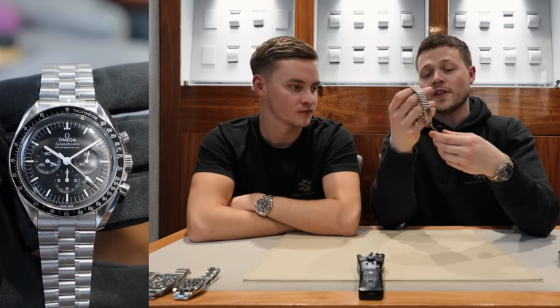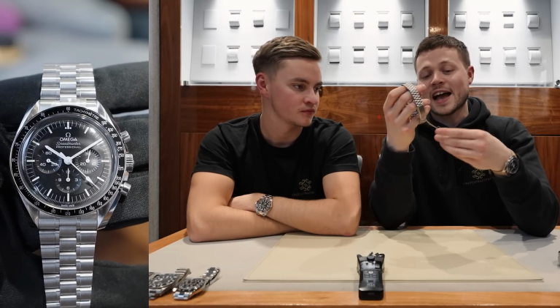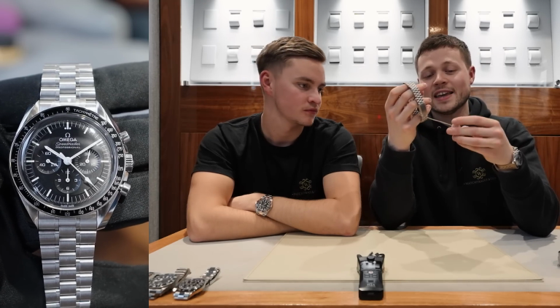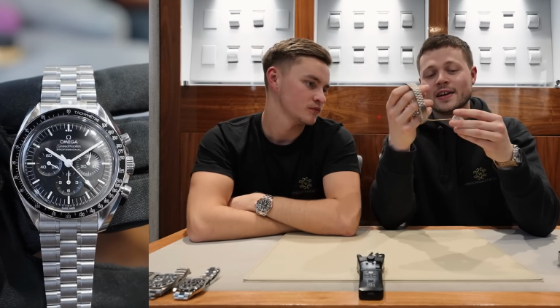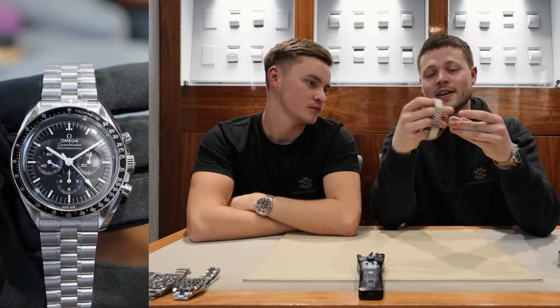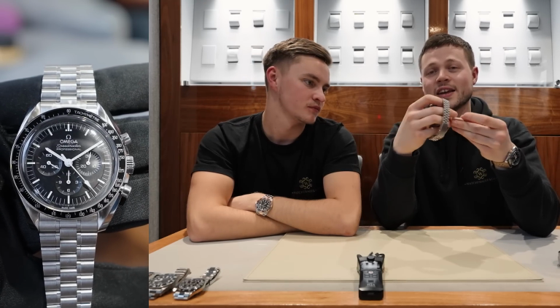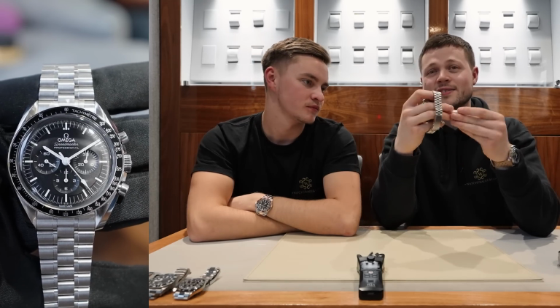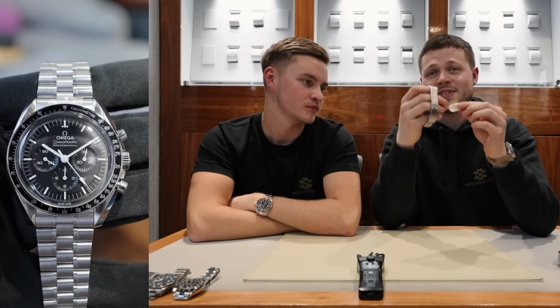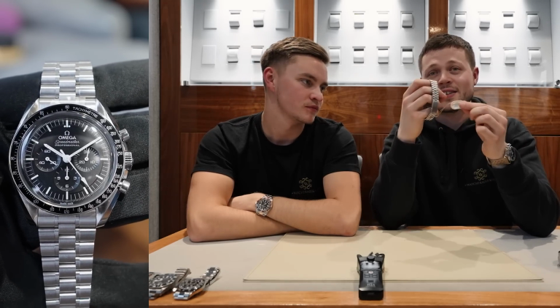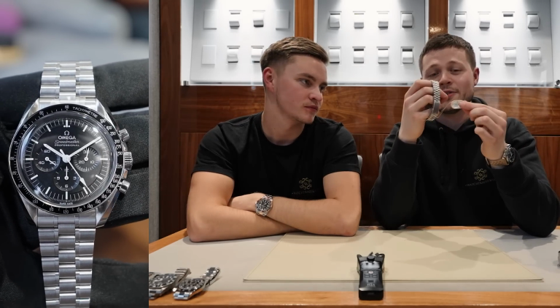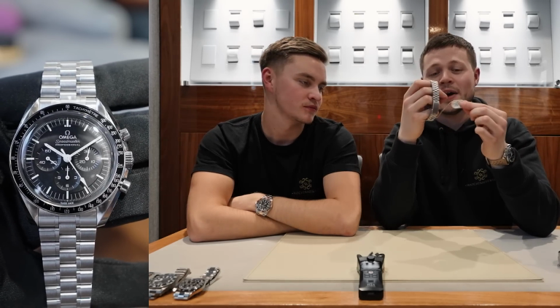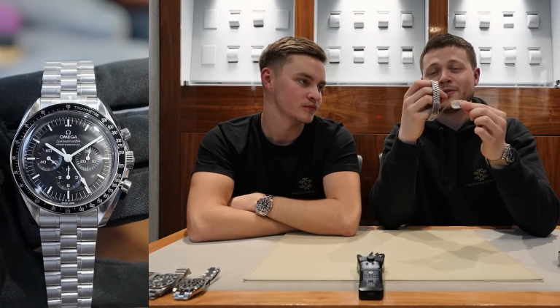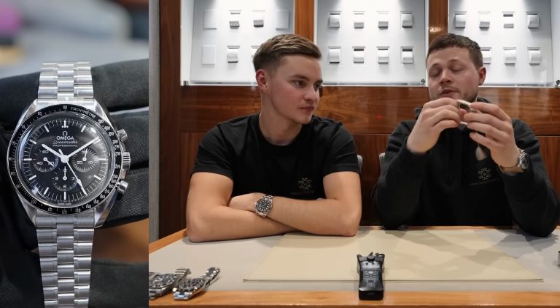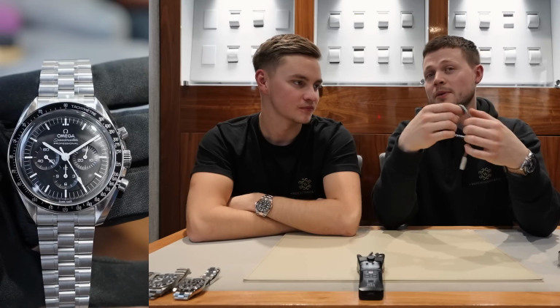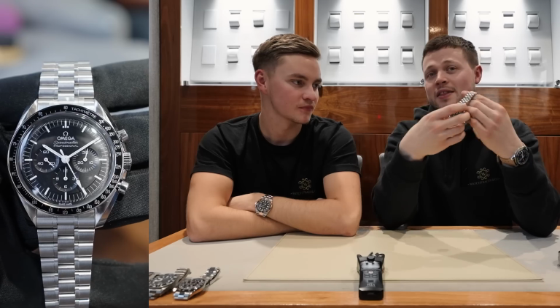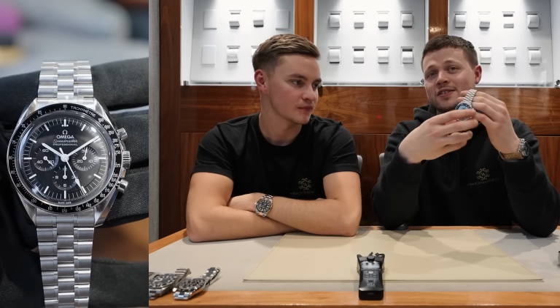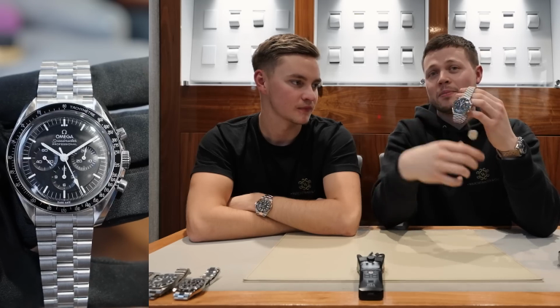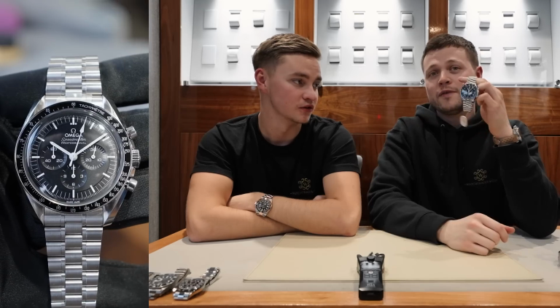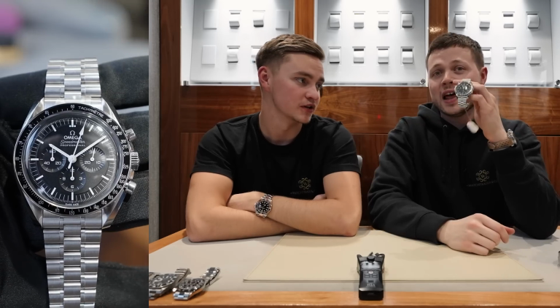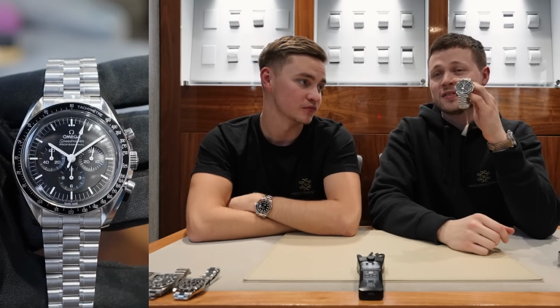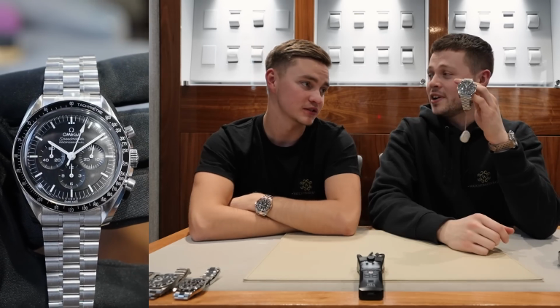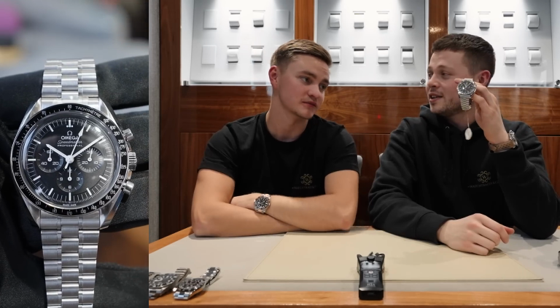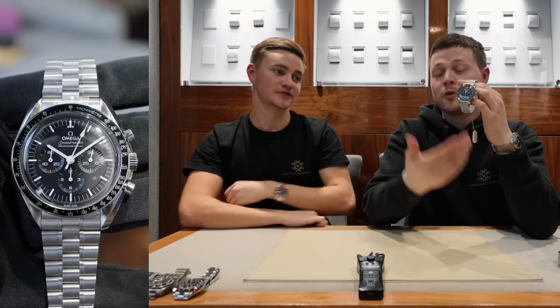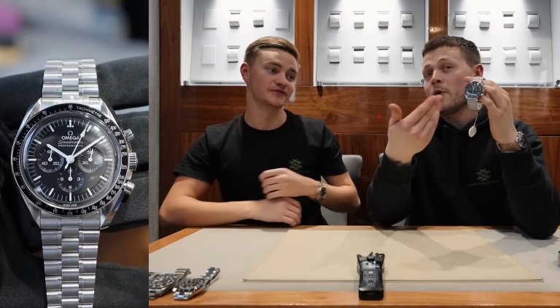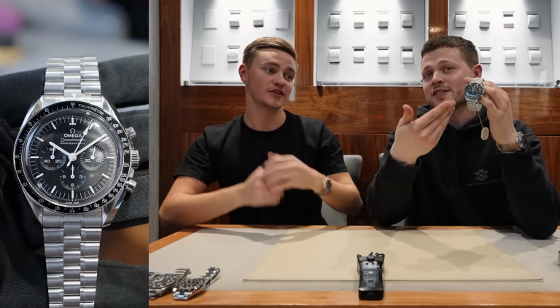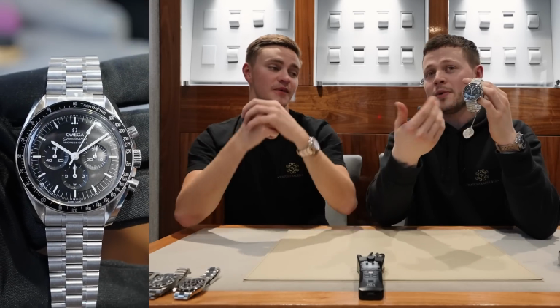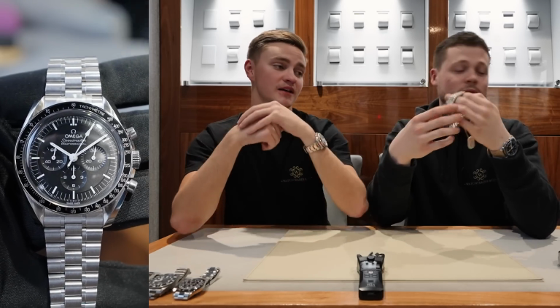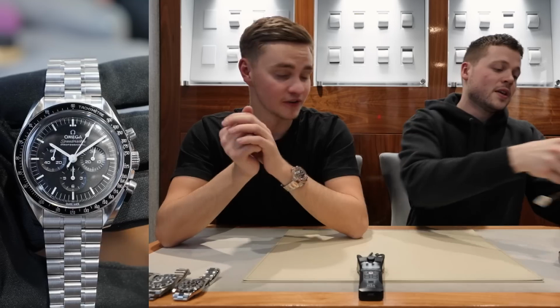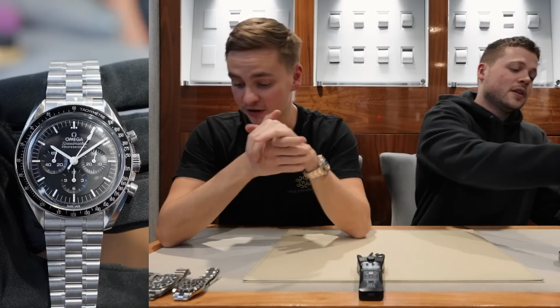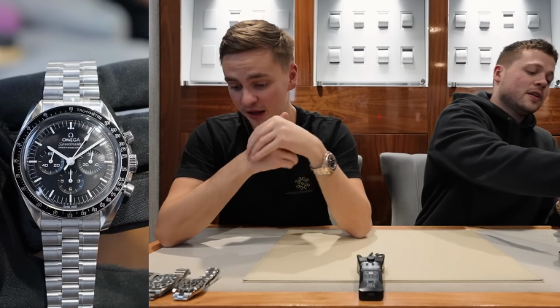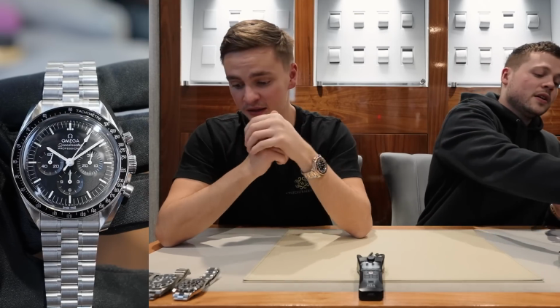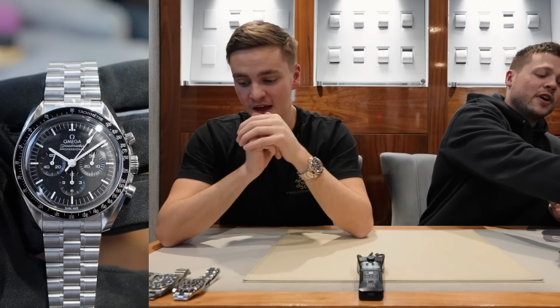On the tag here it says £6,000, so you can actually pick this up for less money as an unworn example — a very good buy.